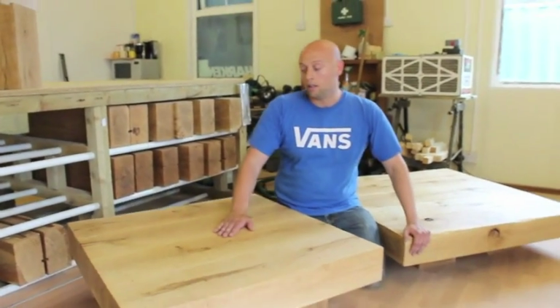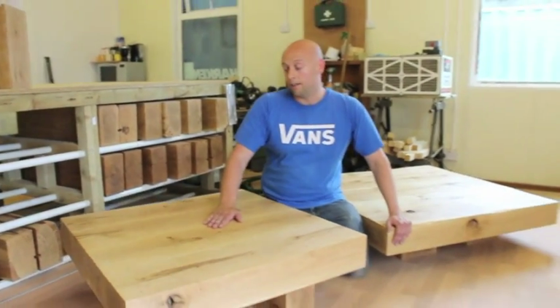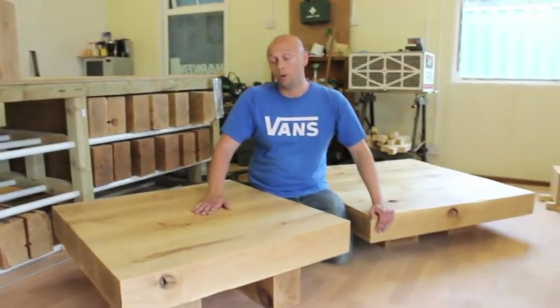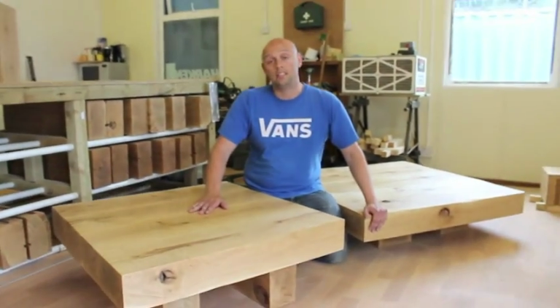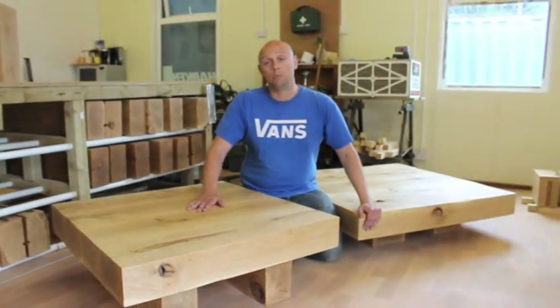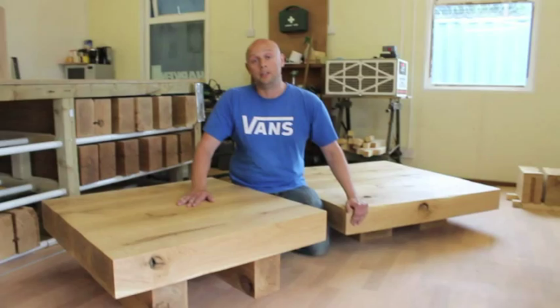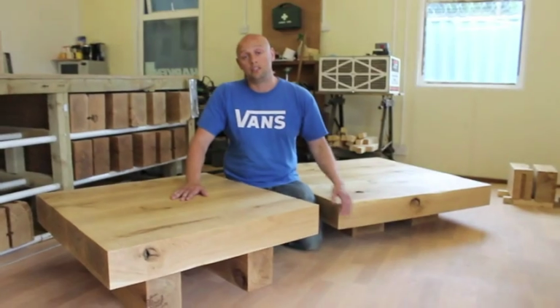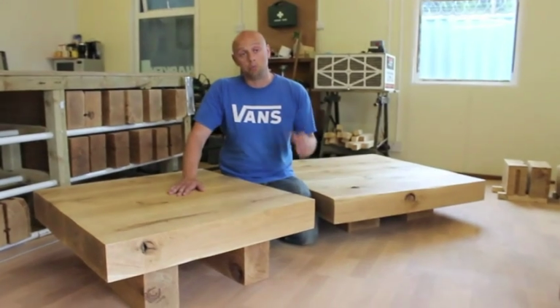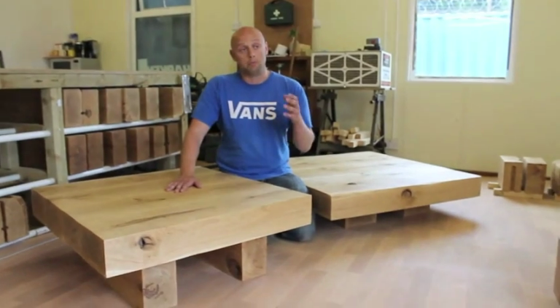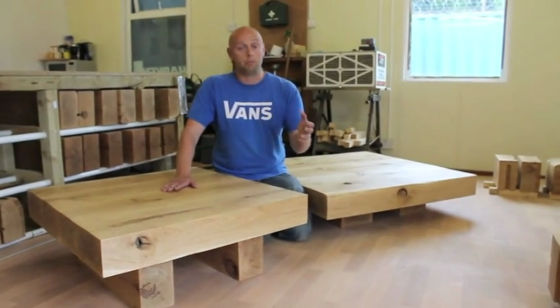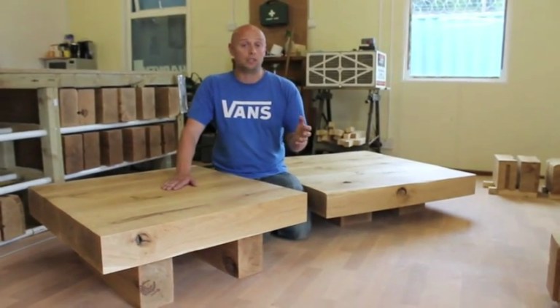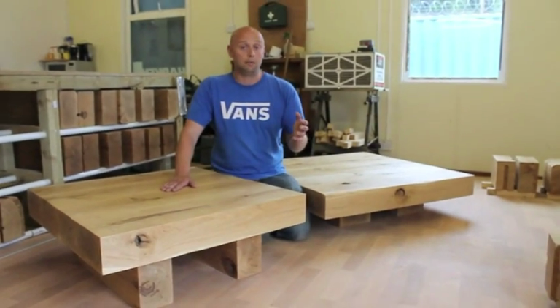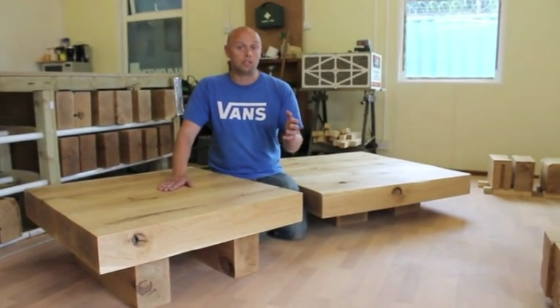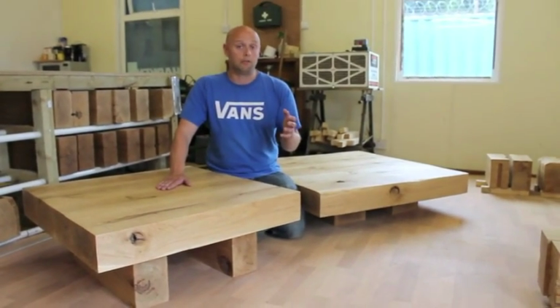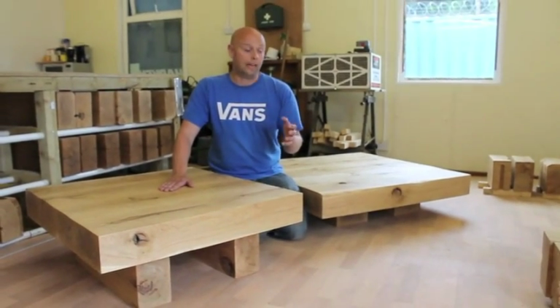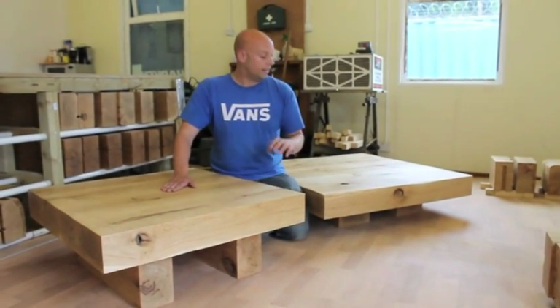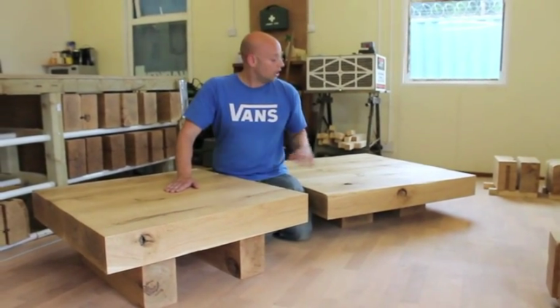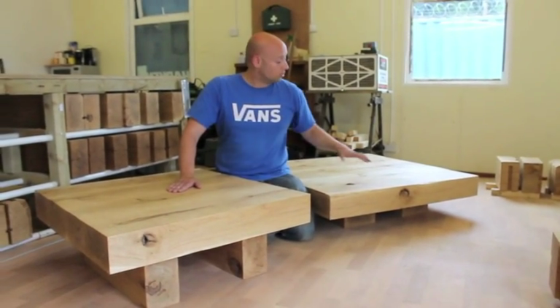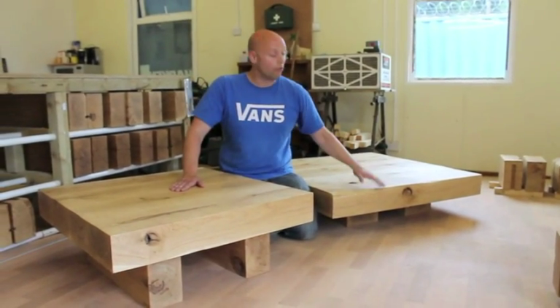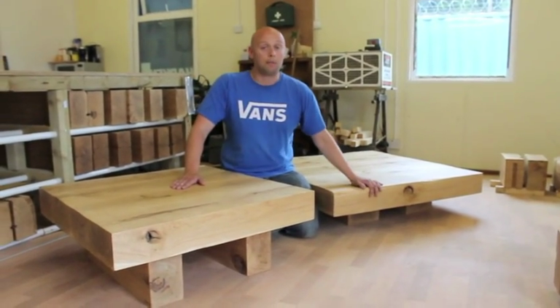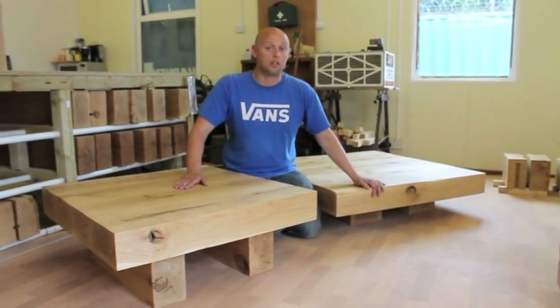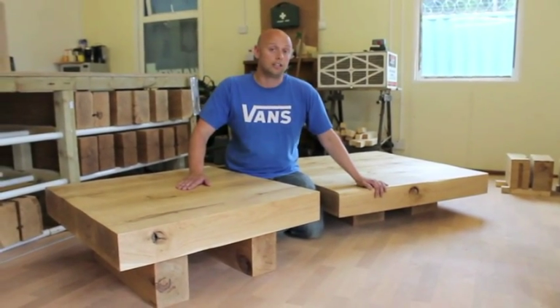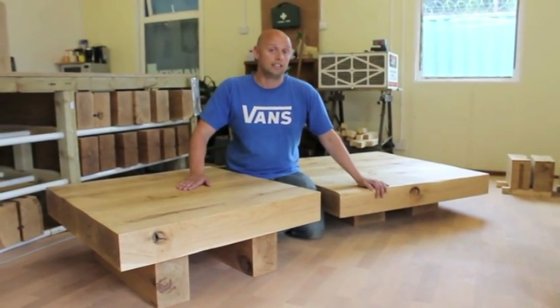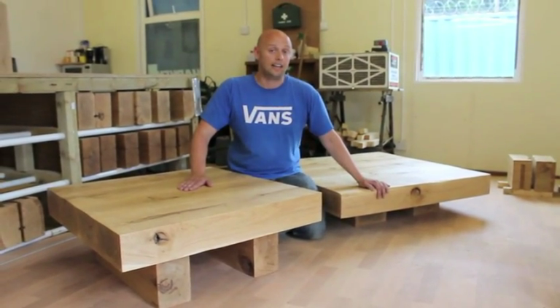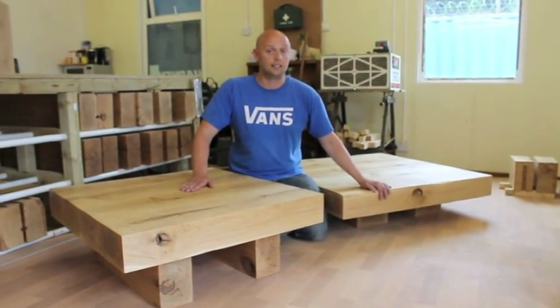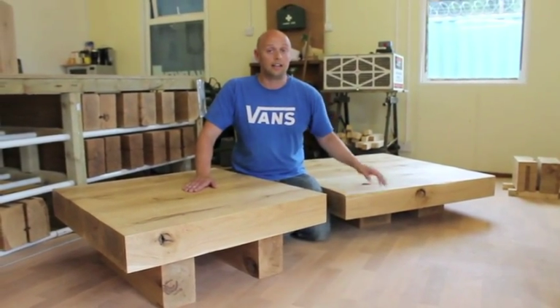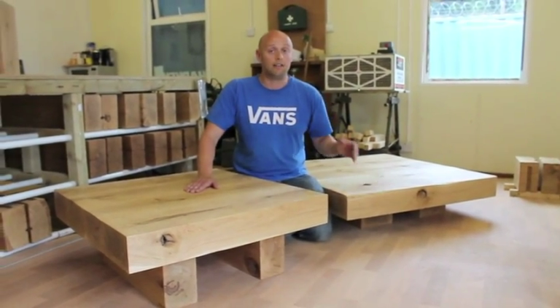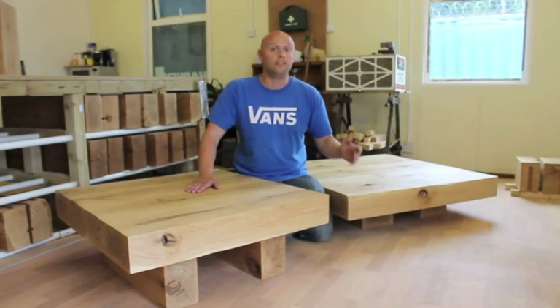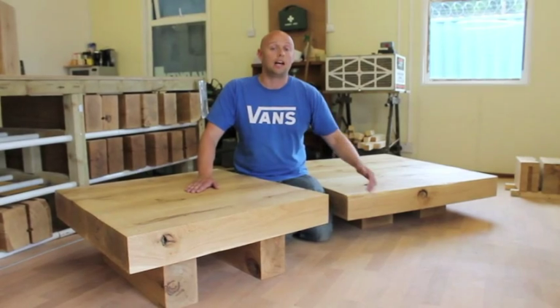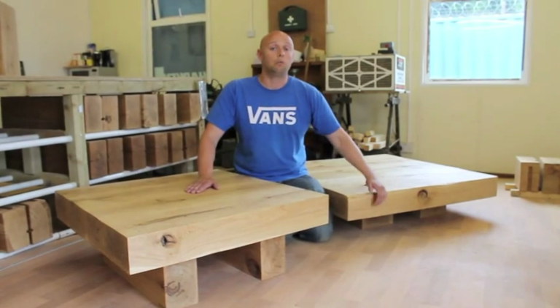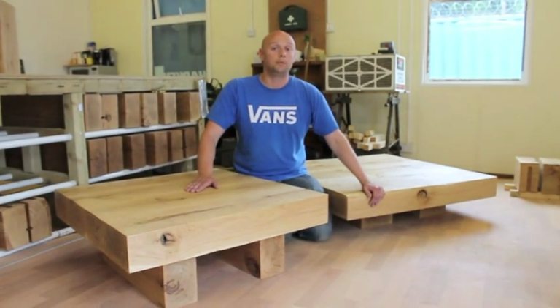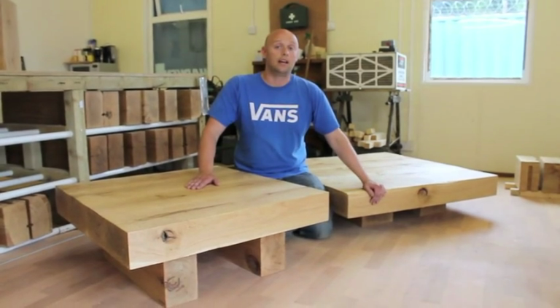If you want to see some images of some of the bespoke tables that we've made and some other Amazonica designs, then visit our website, which is tarzontables.co.uk.